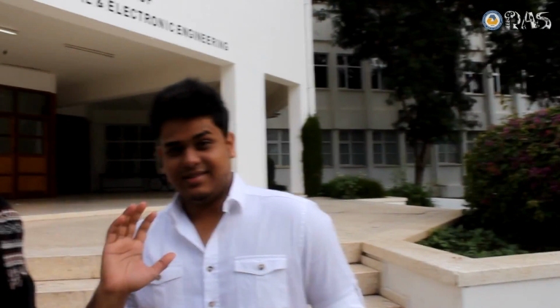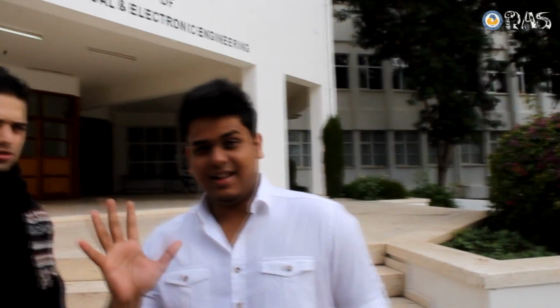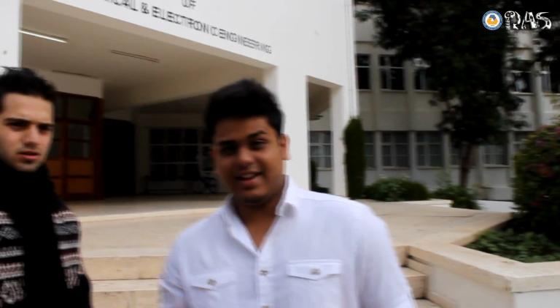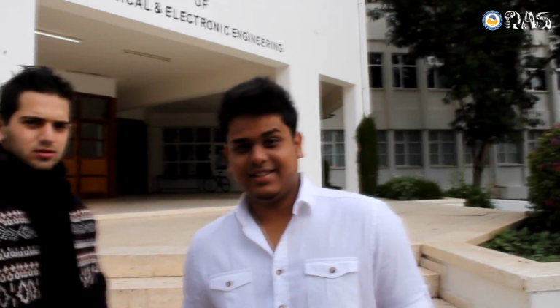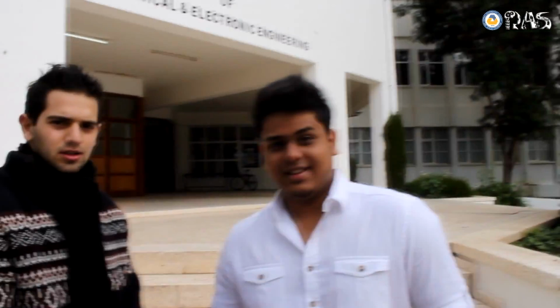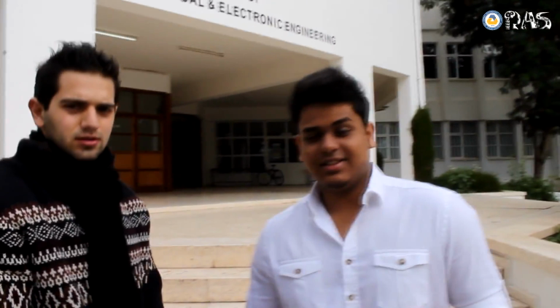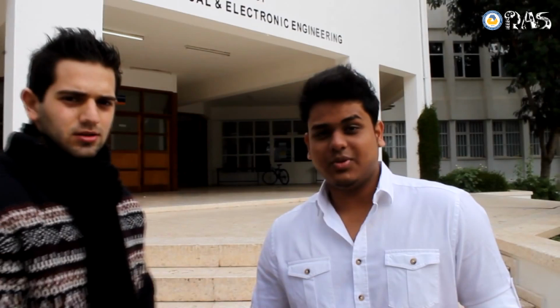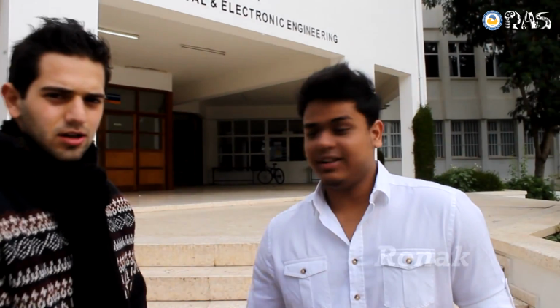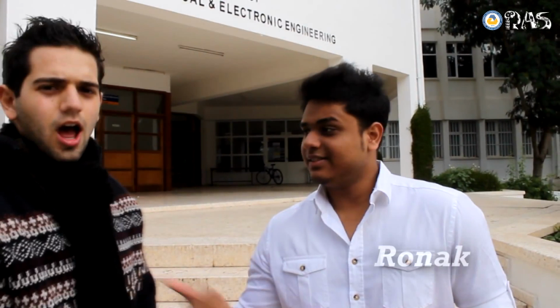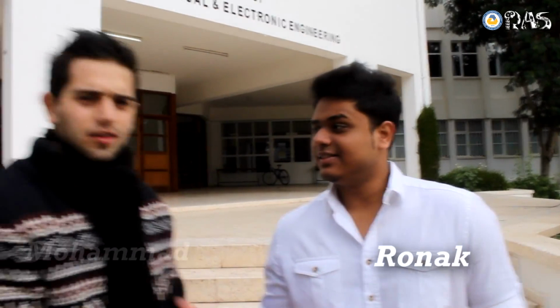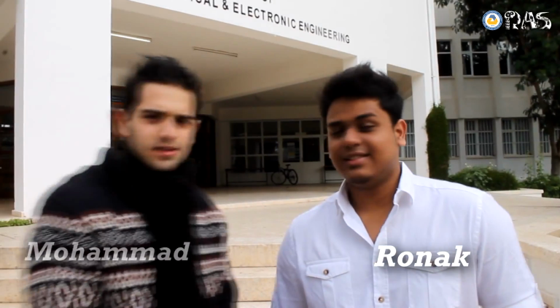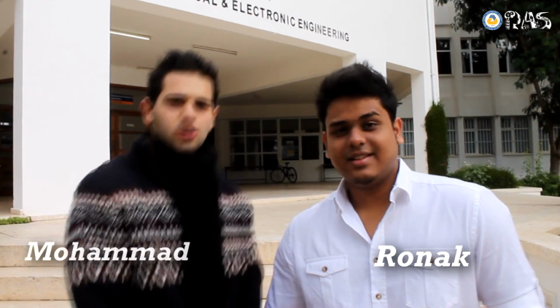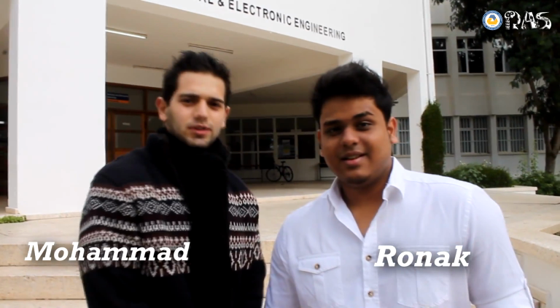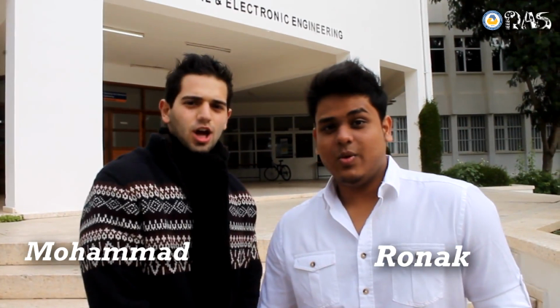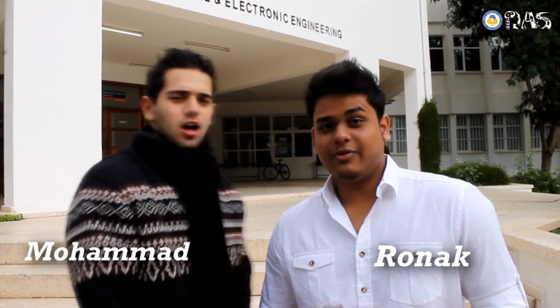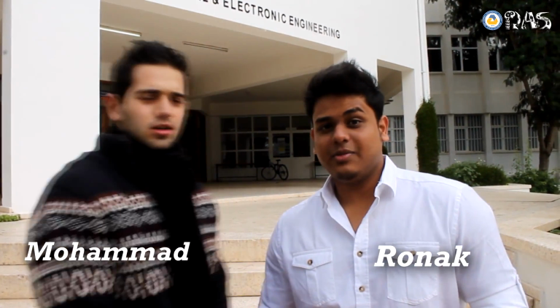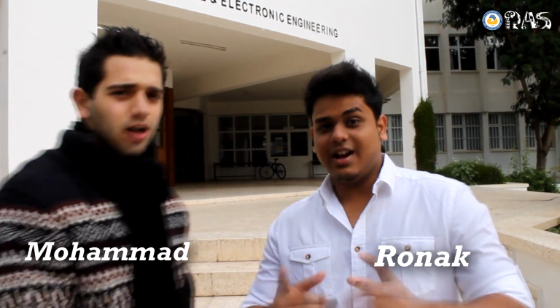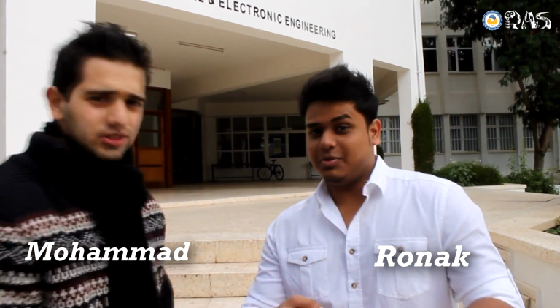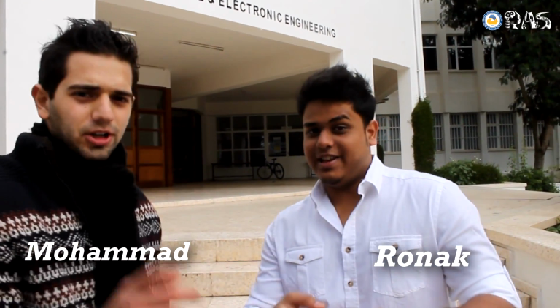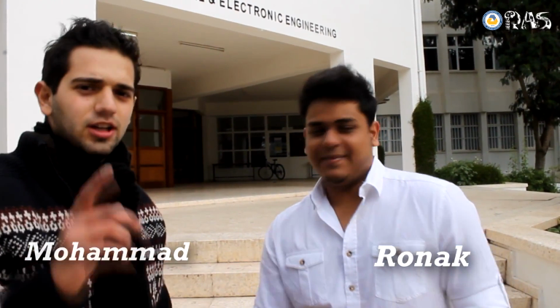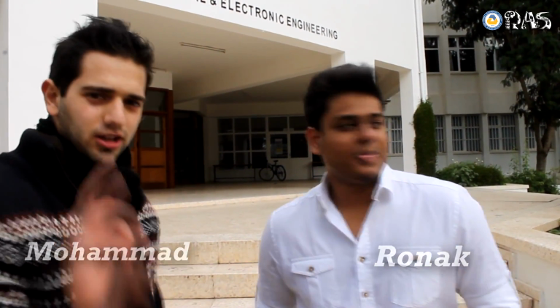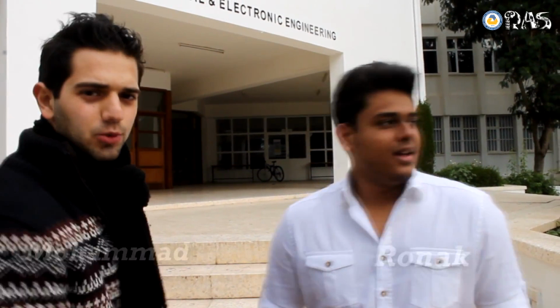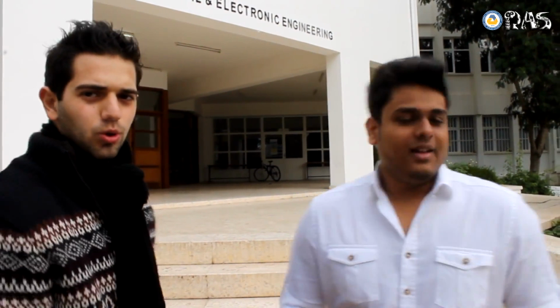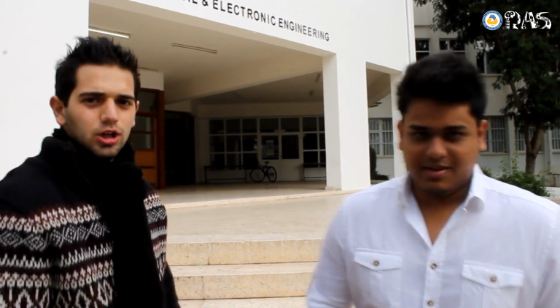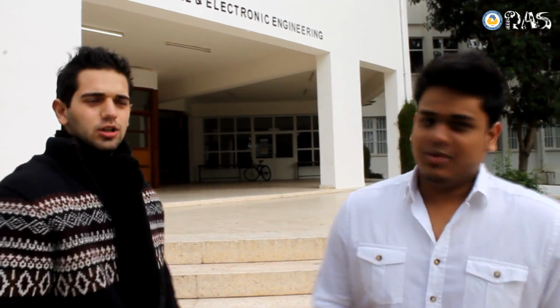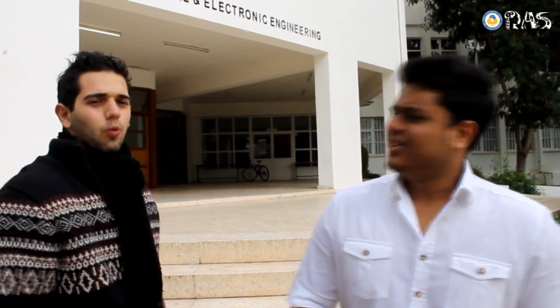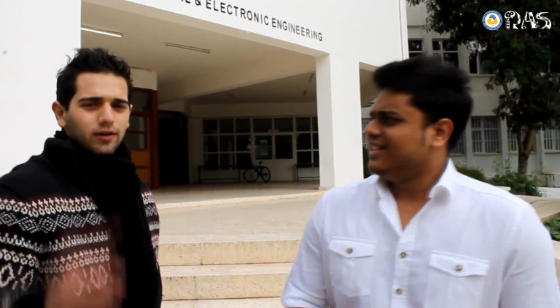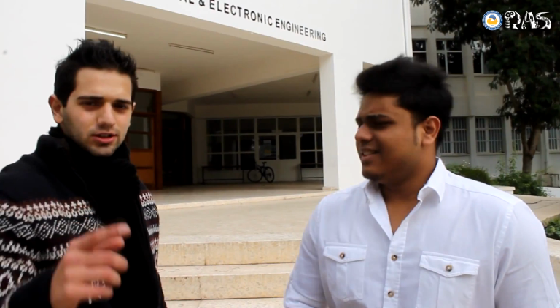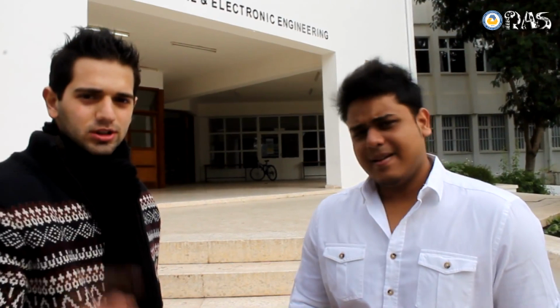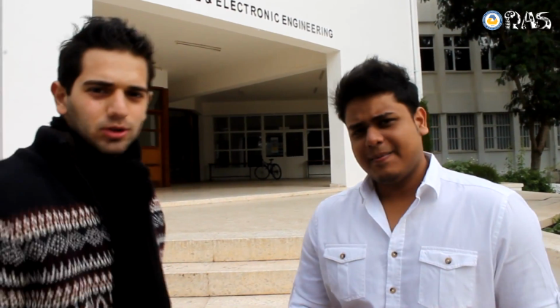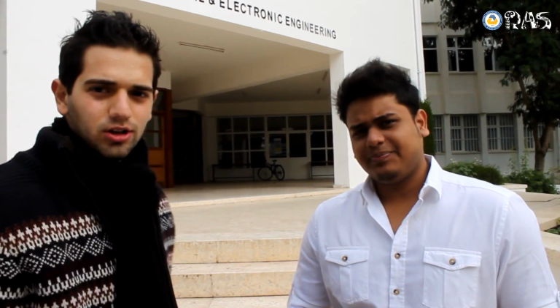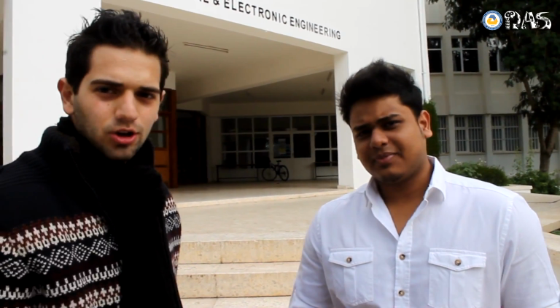Hi guys, this is Runa and this is Muhammad, we are from the IEEE EMU. We have done a course about Arduino.